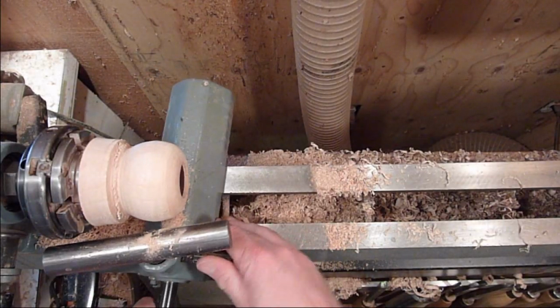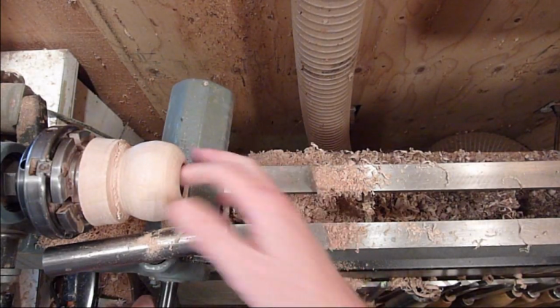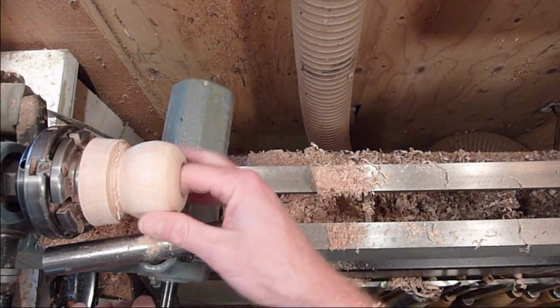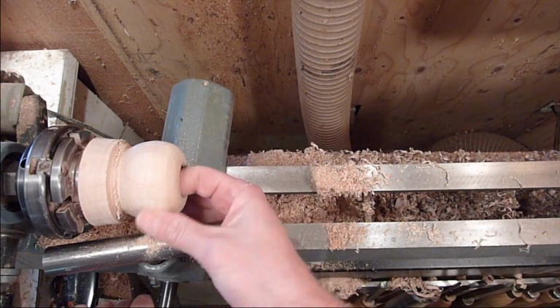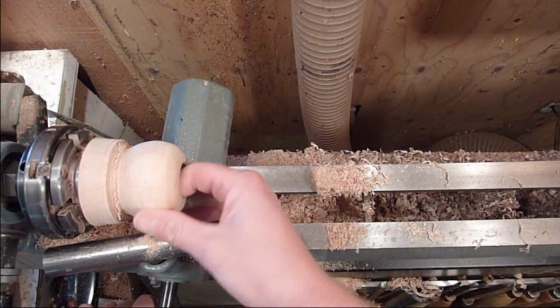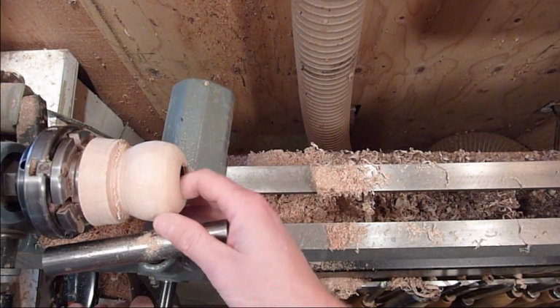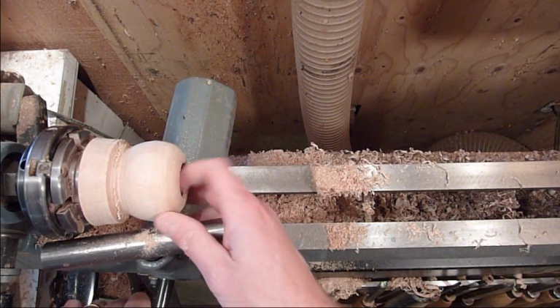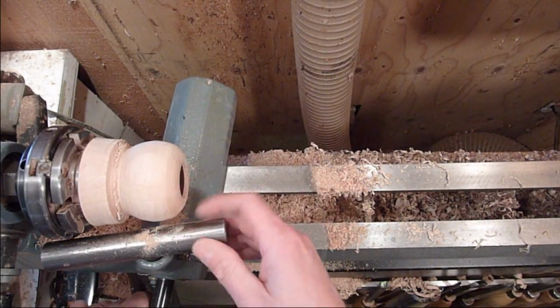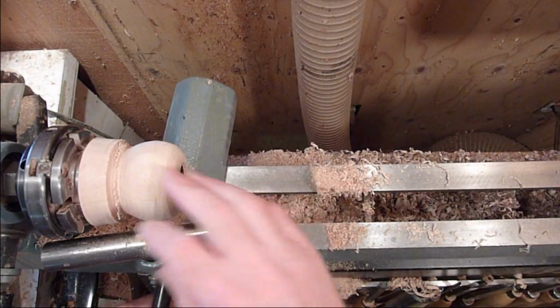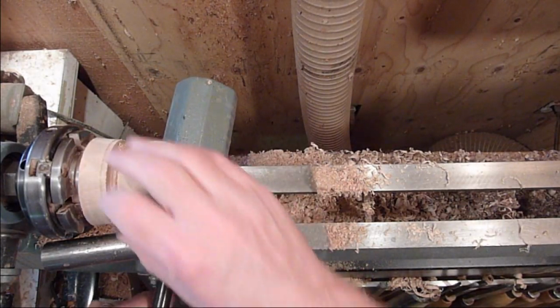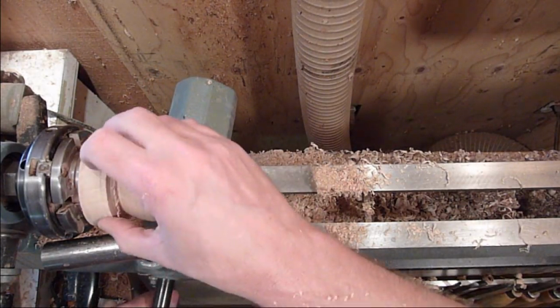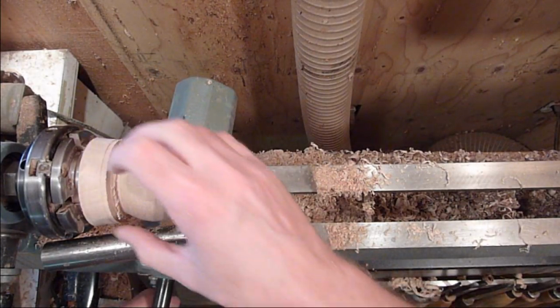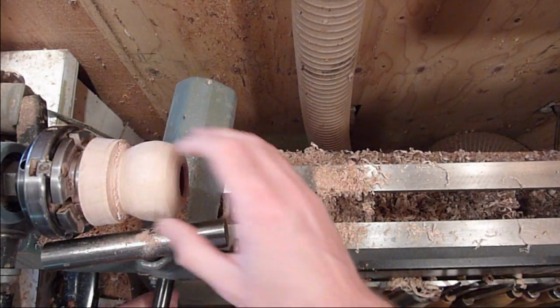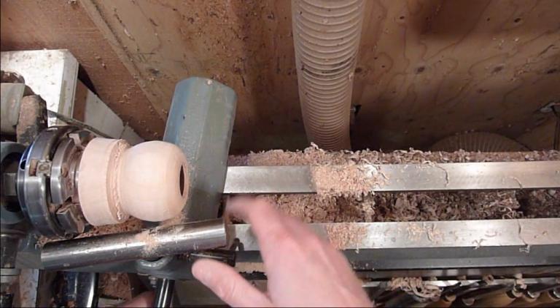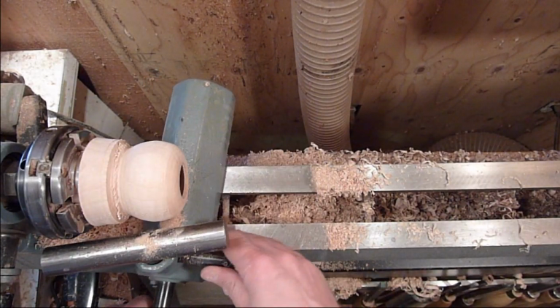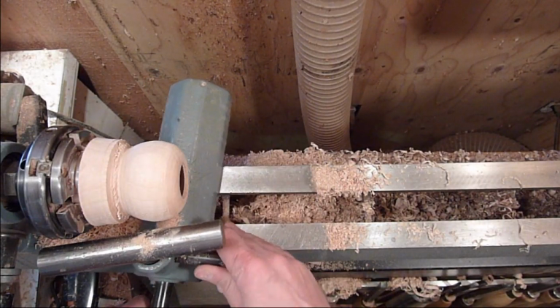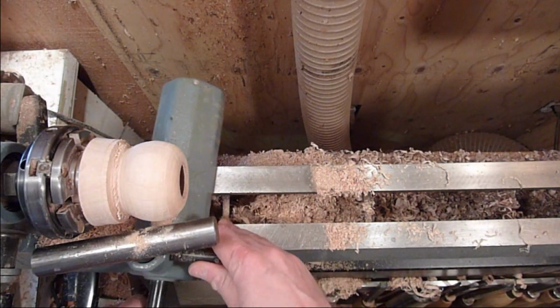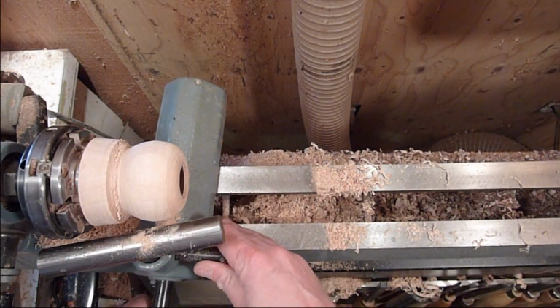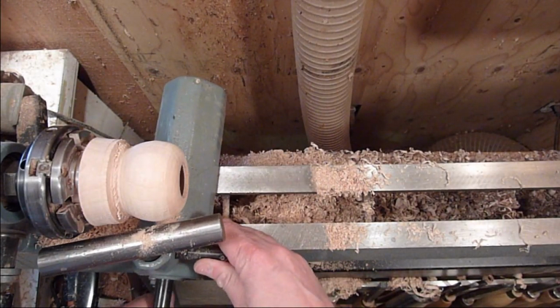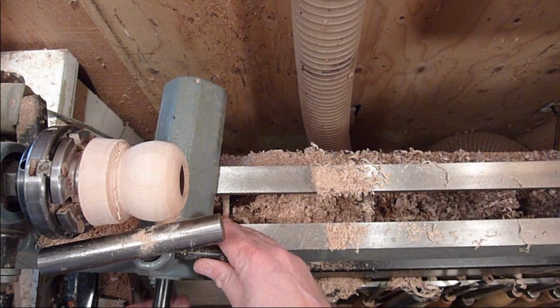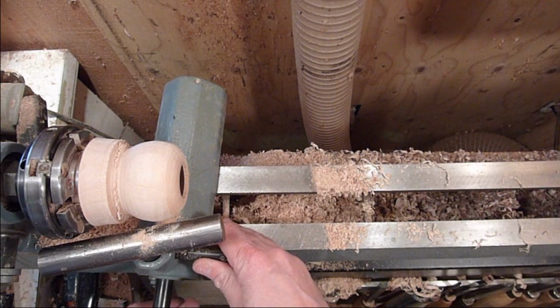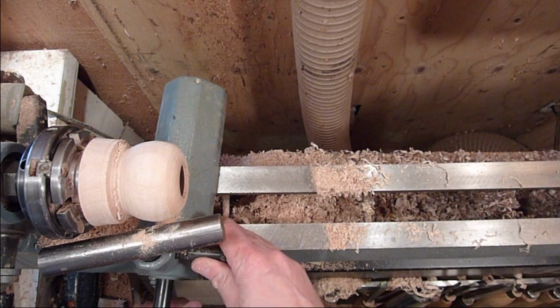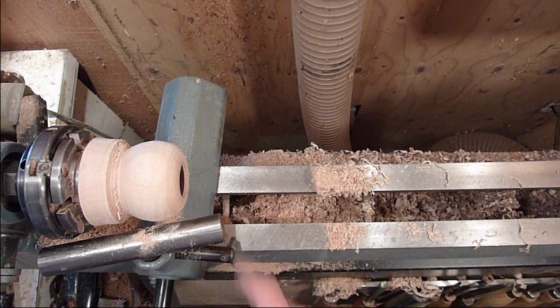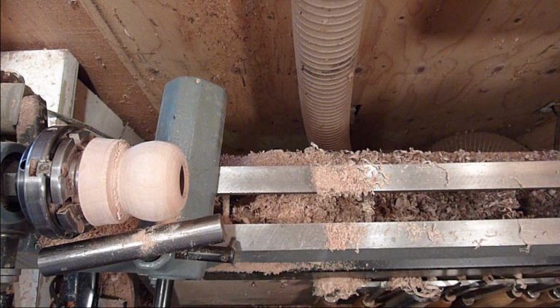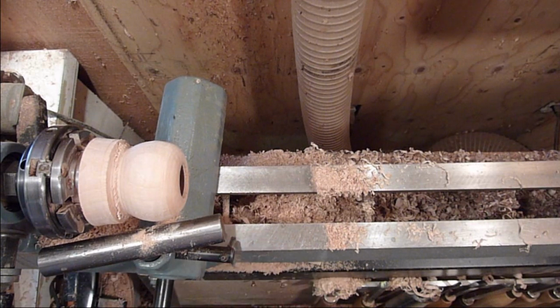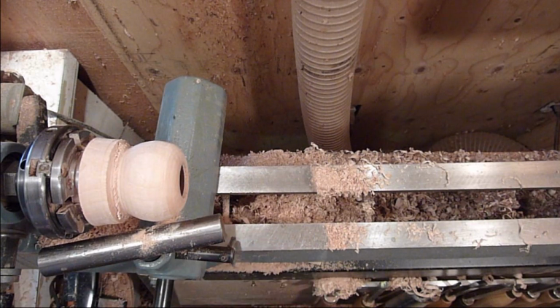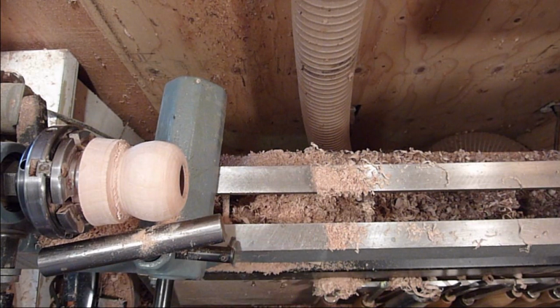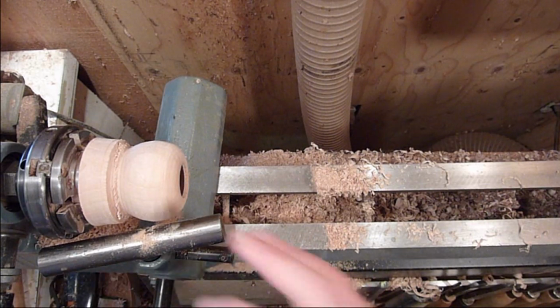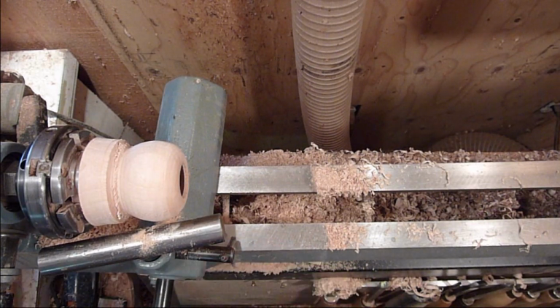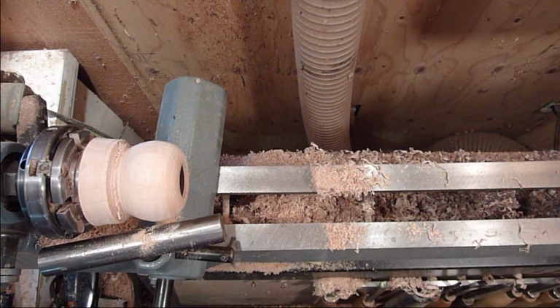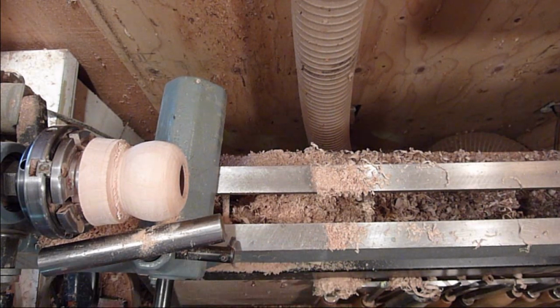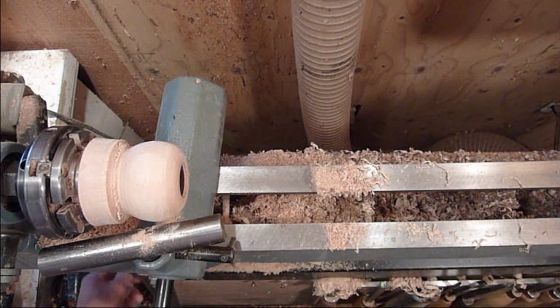All right, got it all cleaned out. I'm just going to go ahead and bring this around the top around here a little bit and then we'll sand it up.